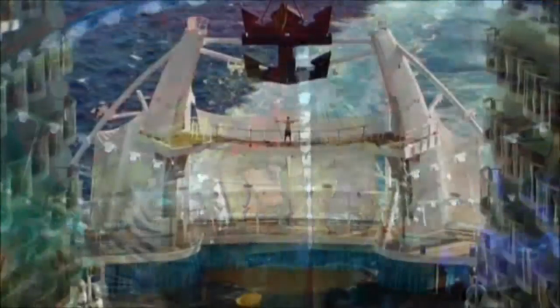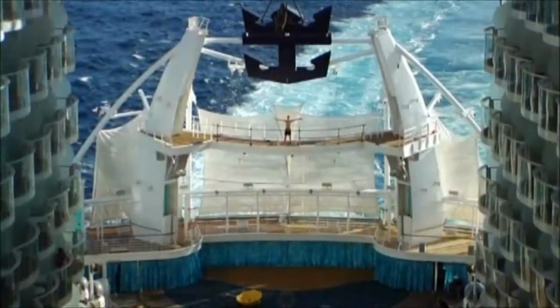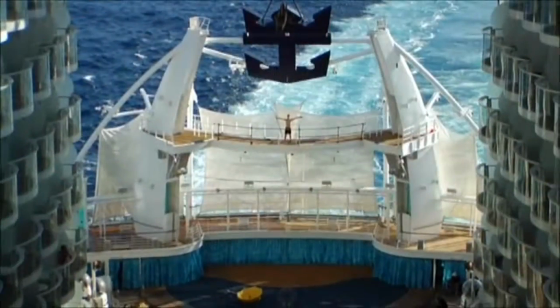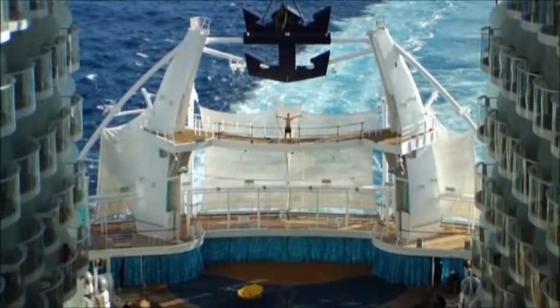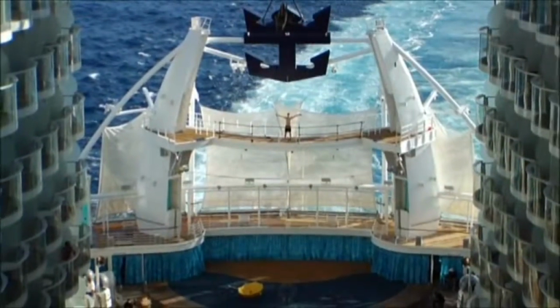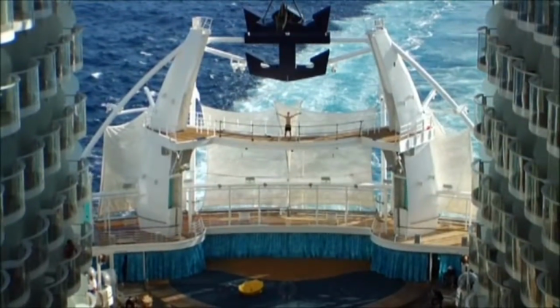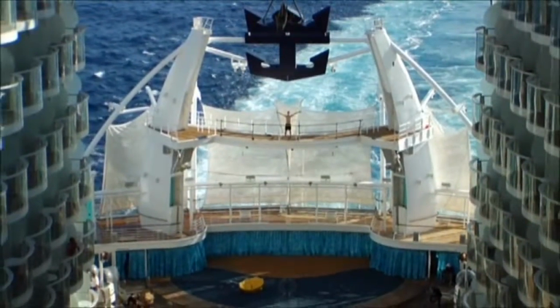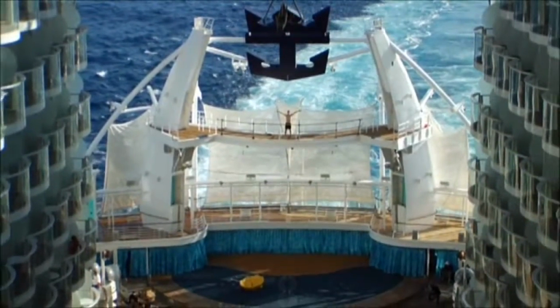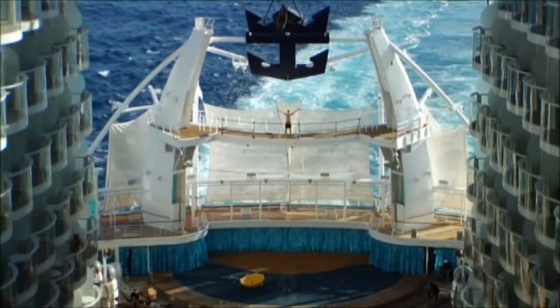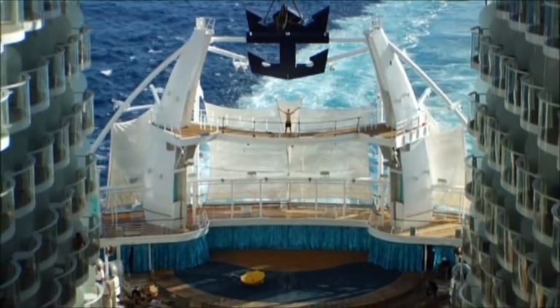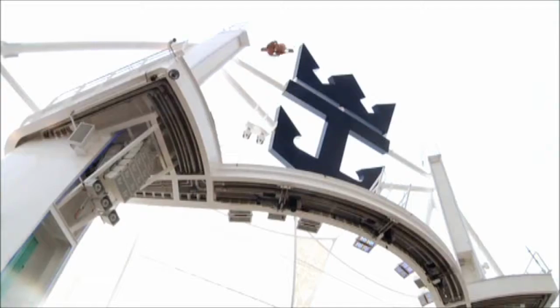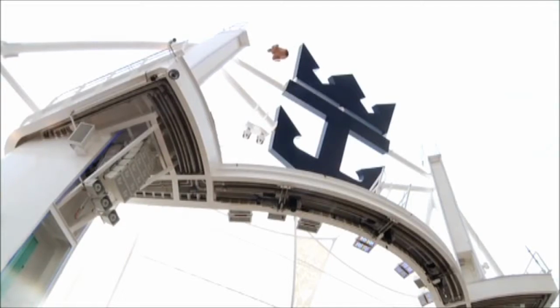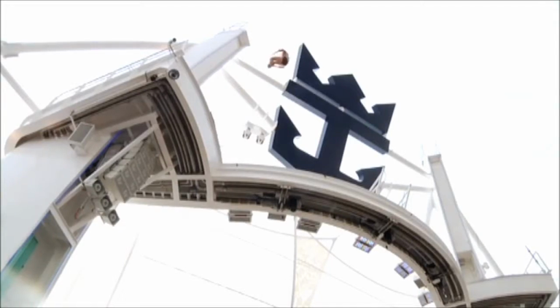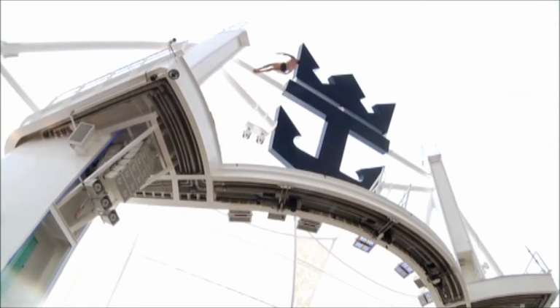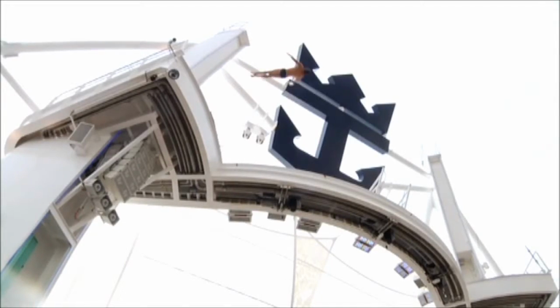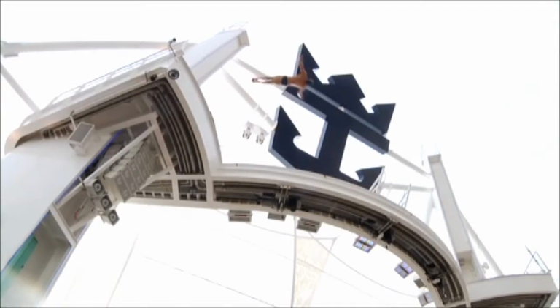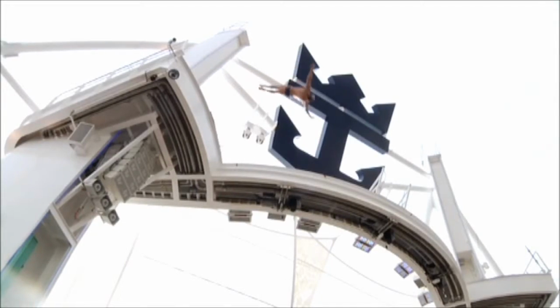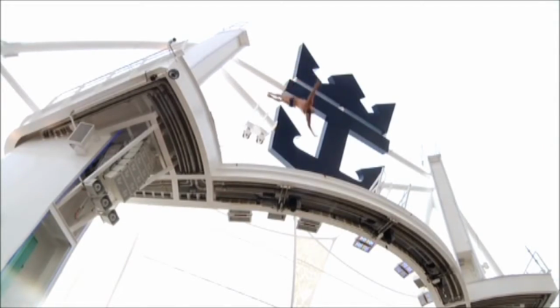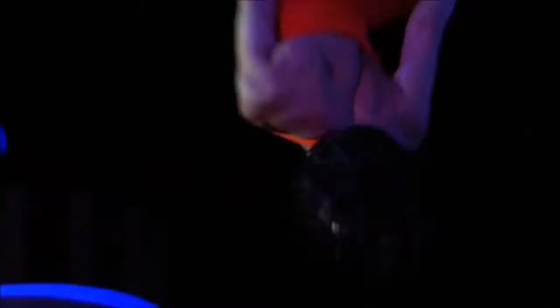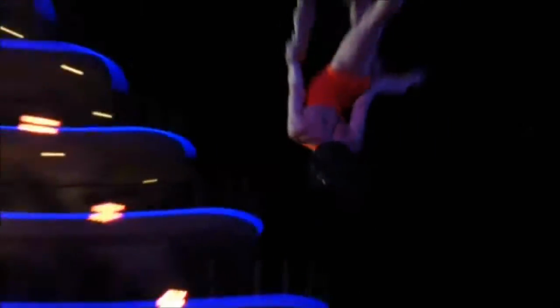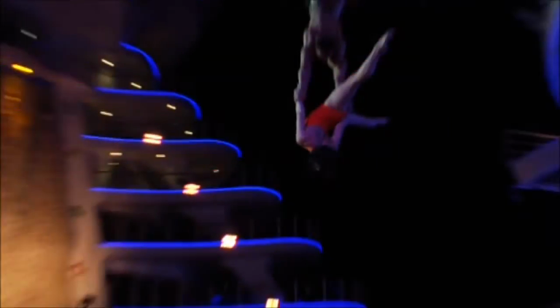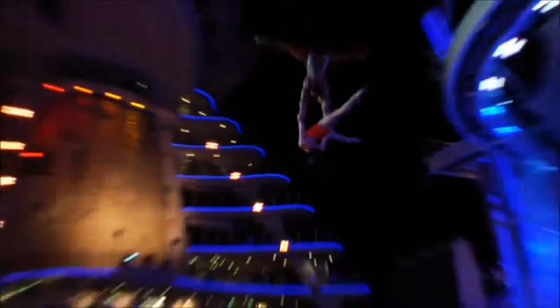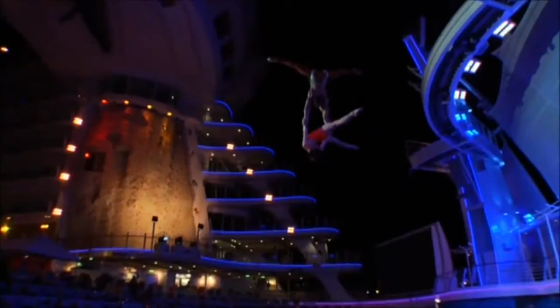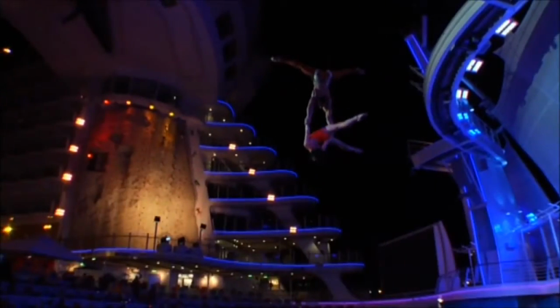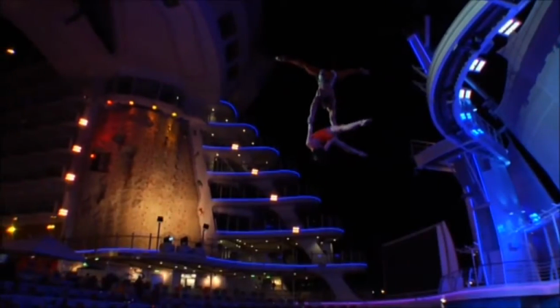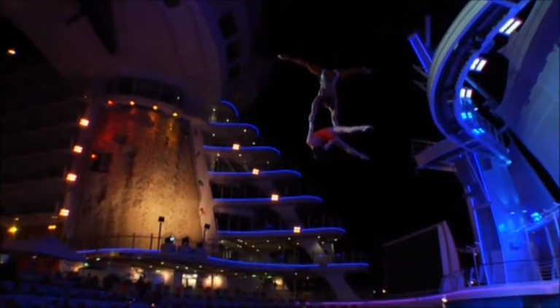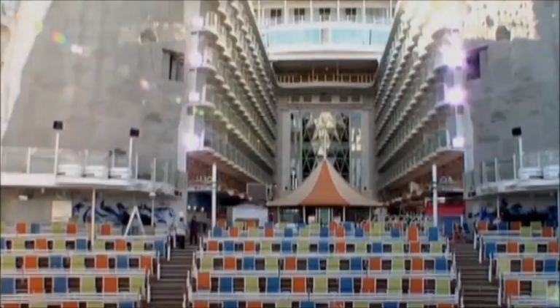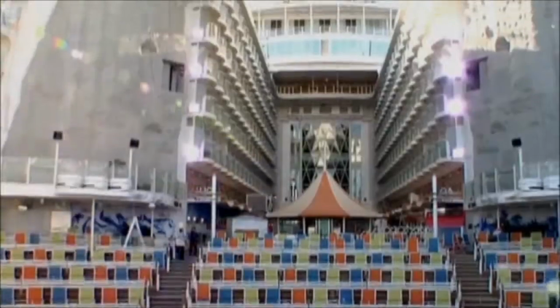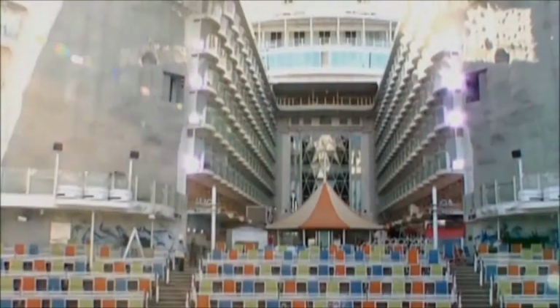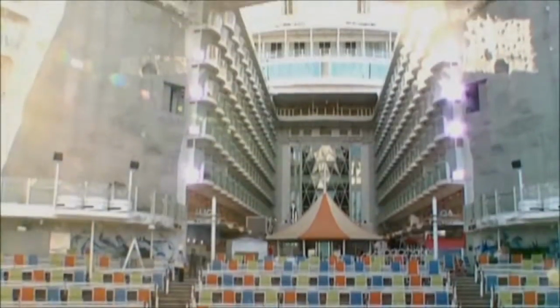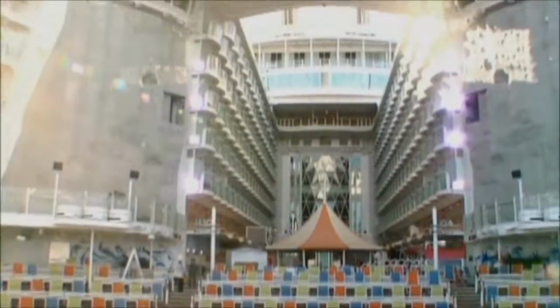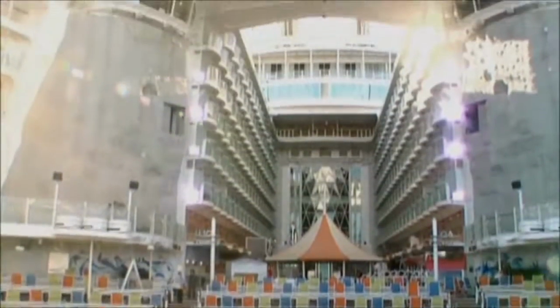And the one-of-a-kind Aqua Theater, with high diving and water shows, is an attraction all its own.